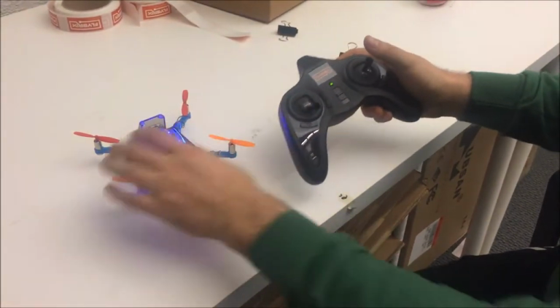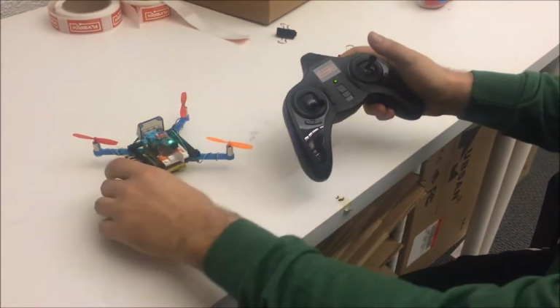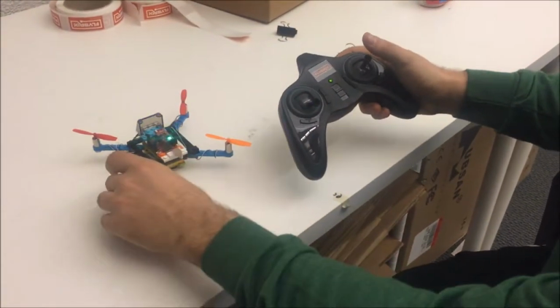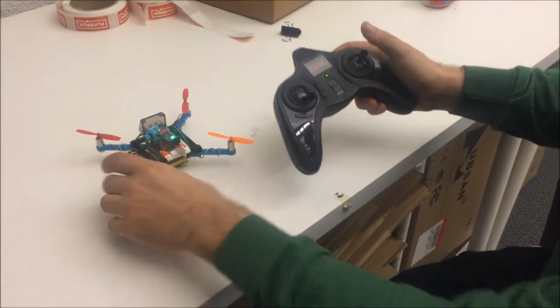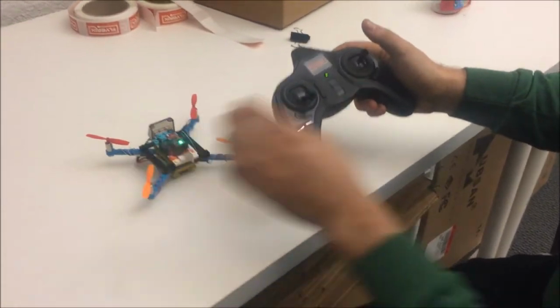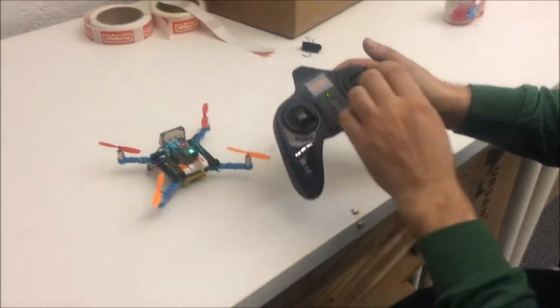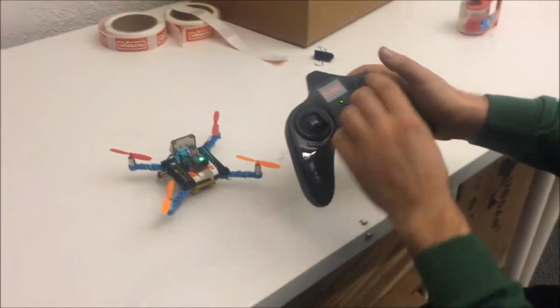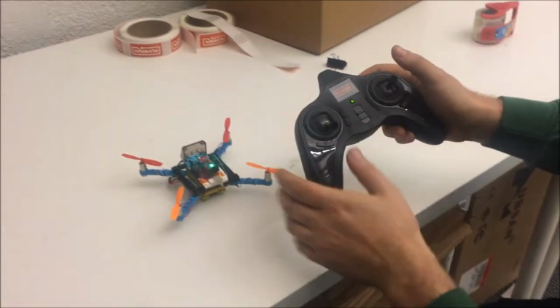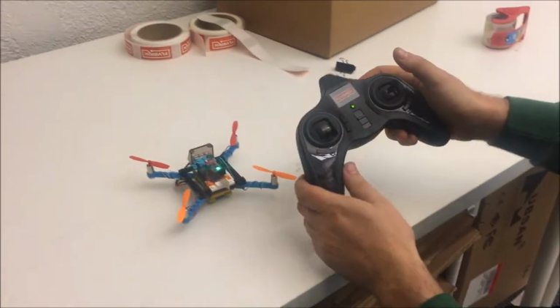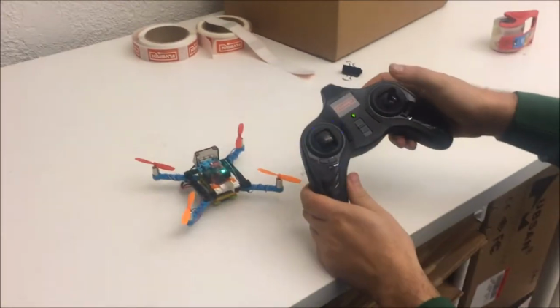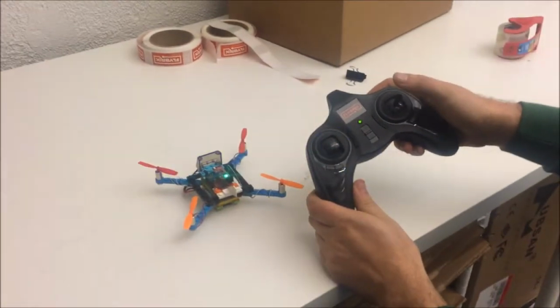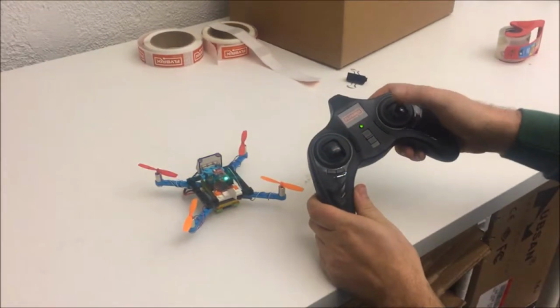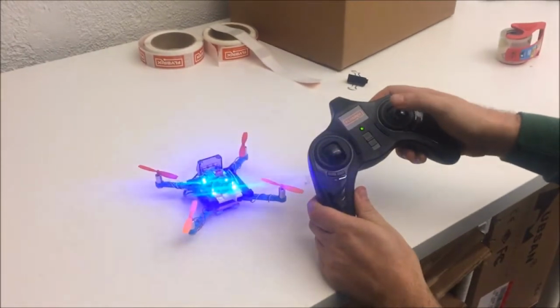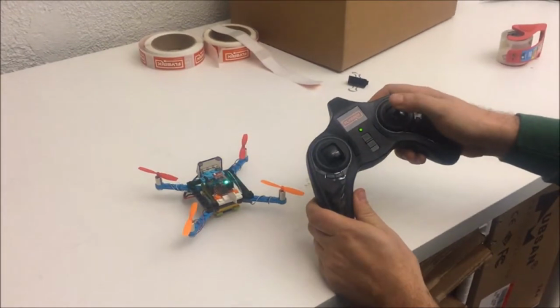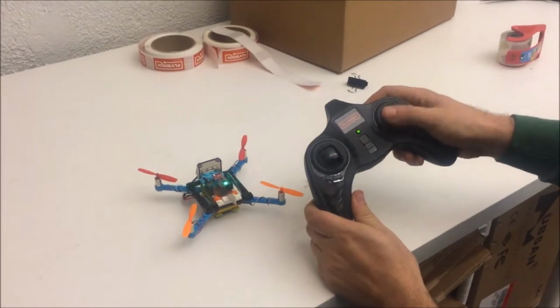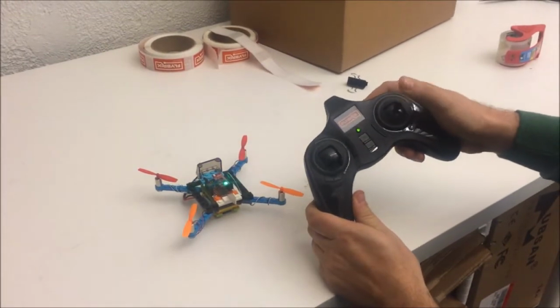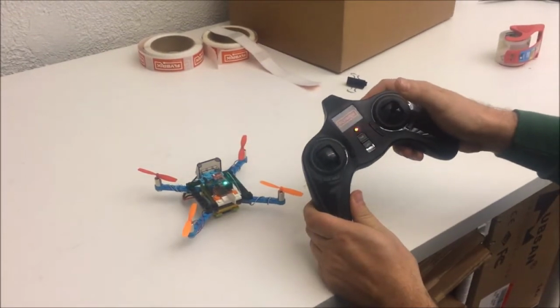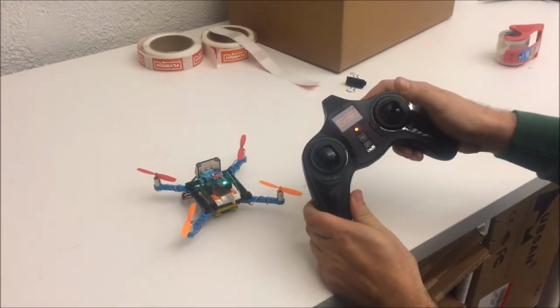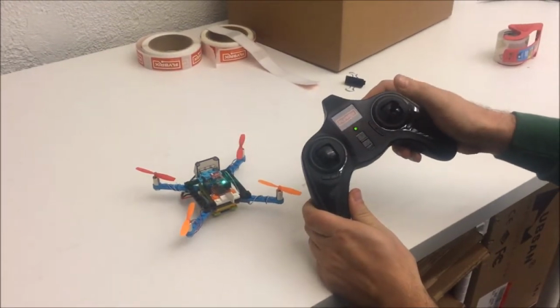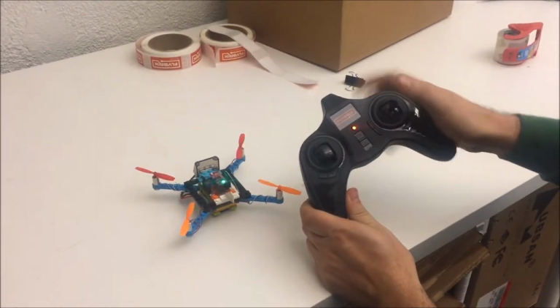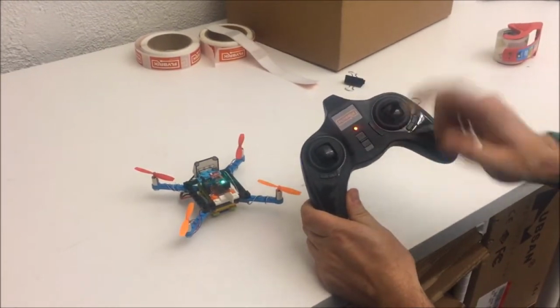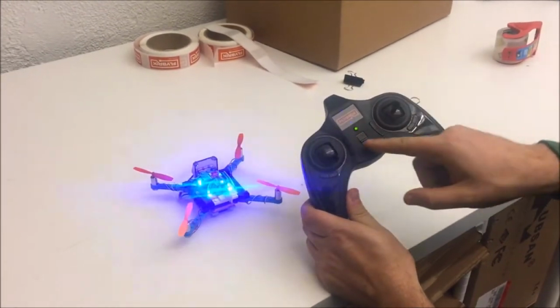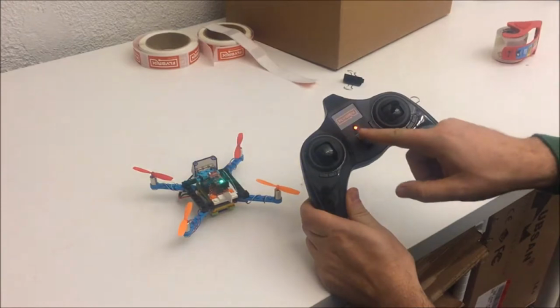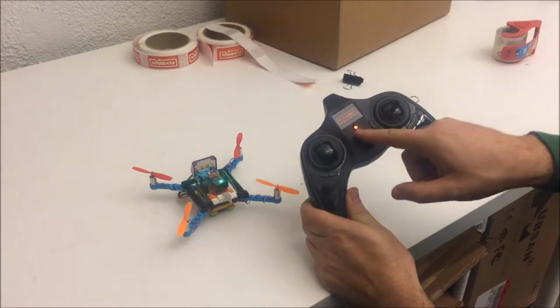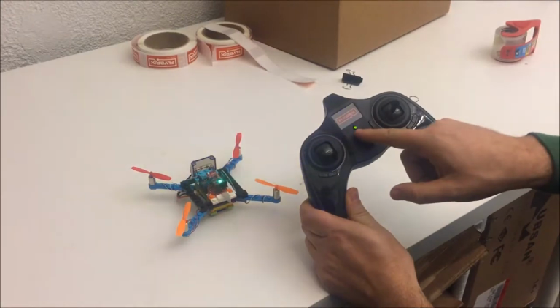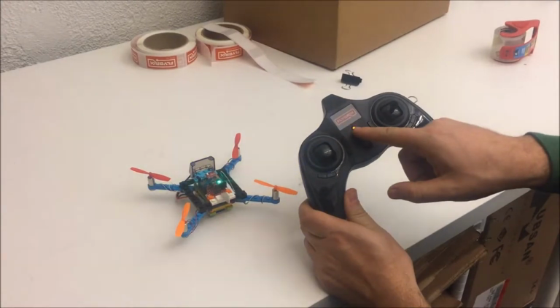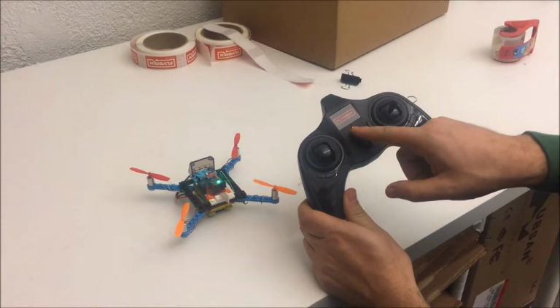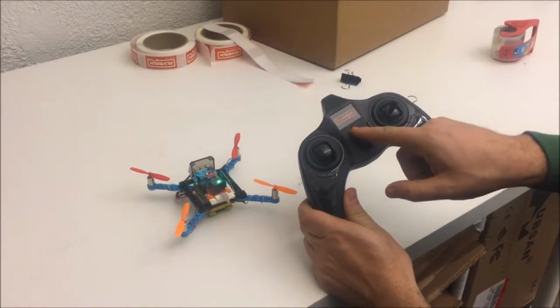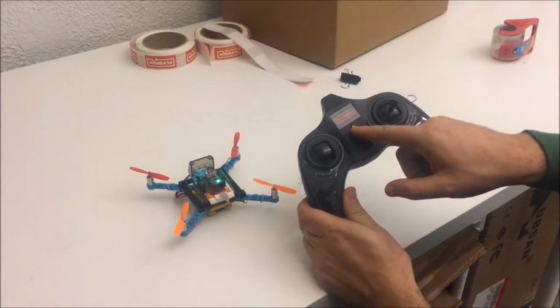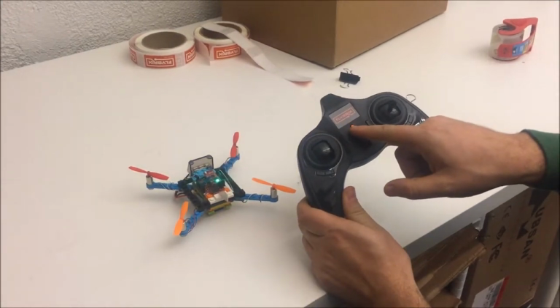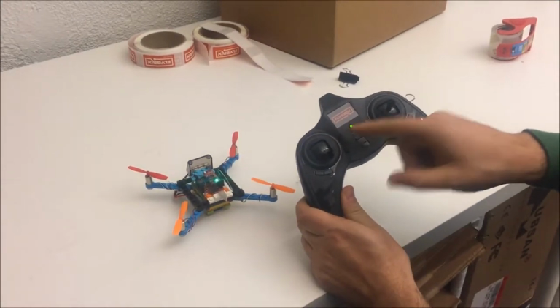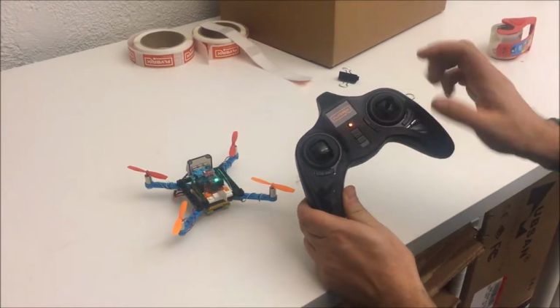To double the range of the controller we push in the right control stick. You'll notice it's blinking orange.